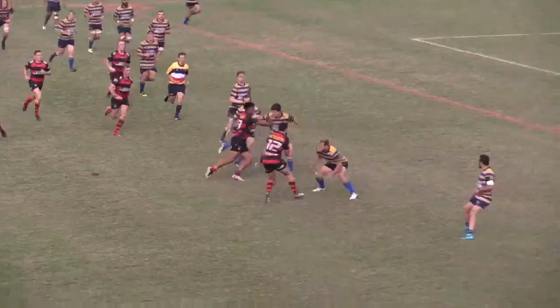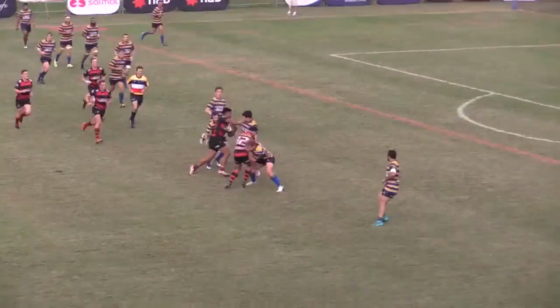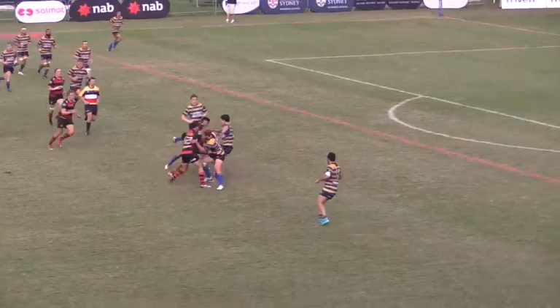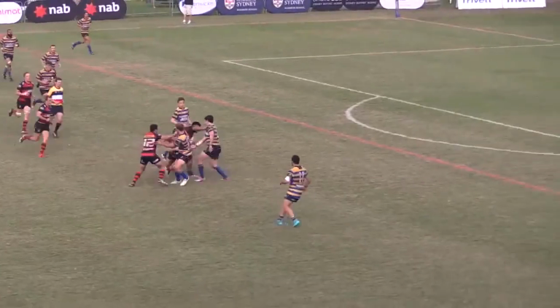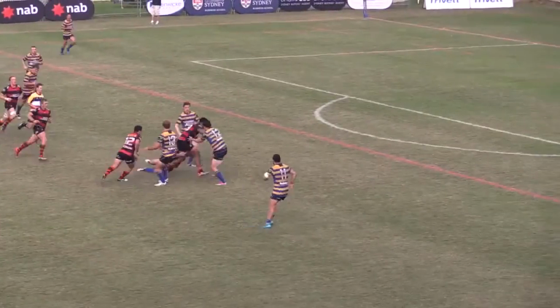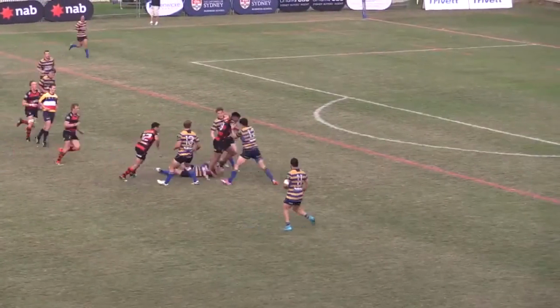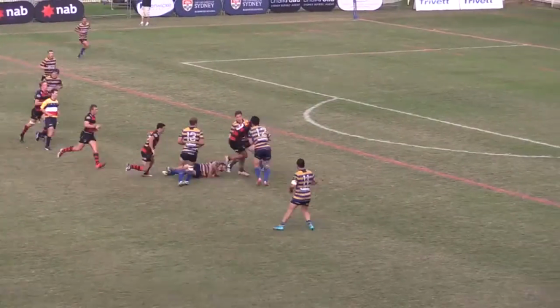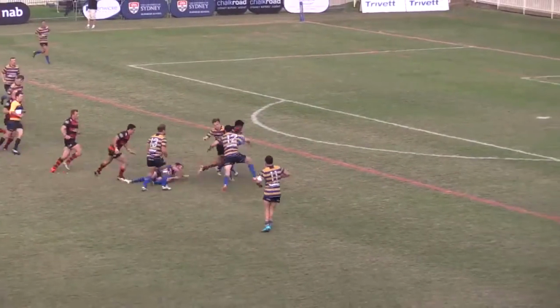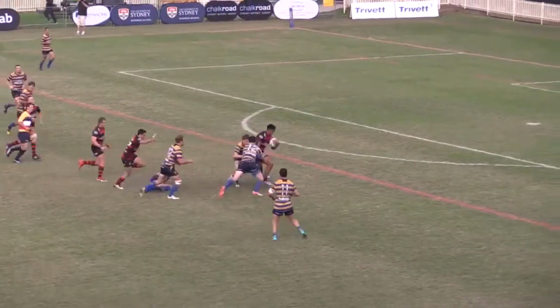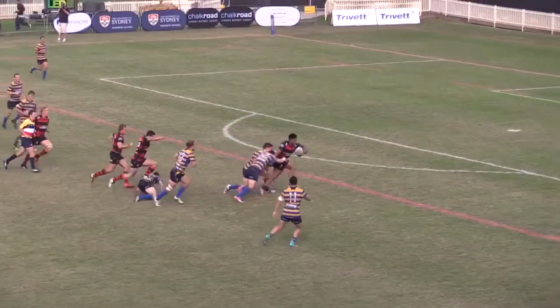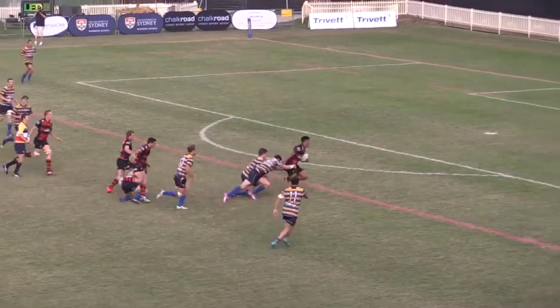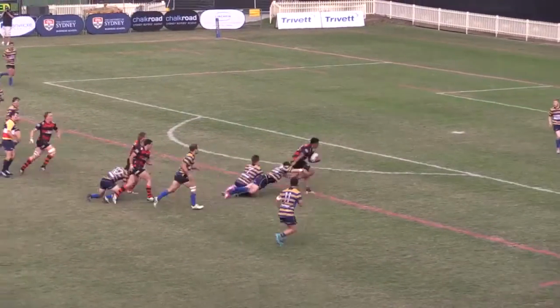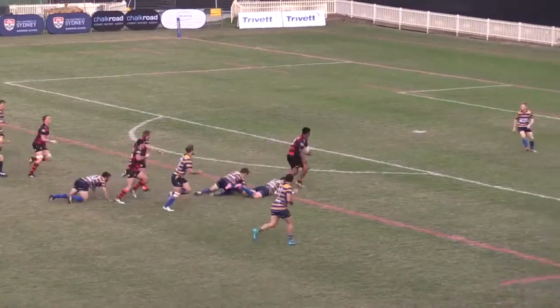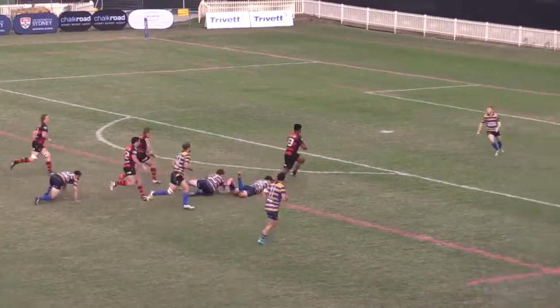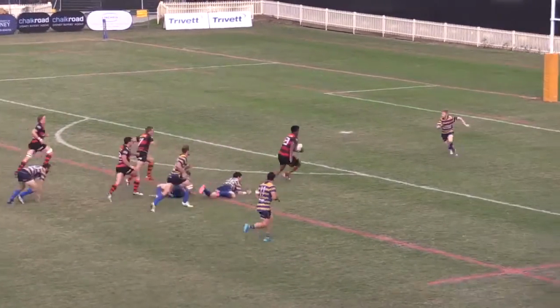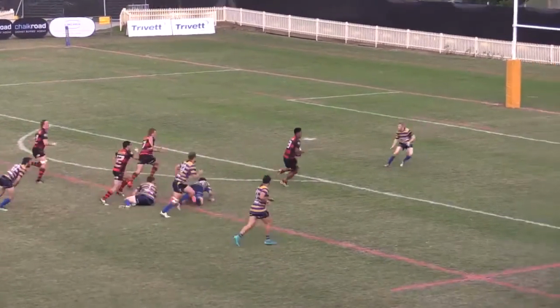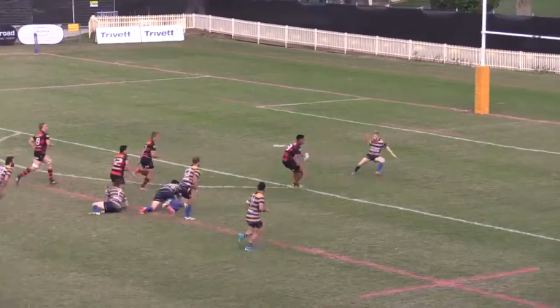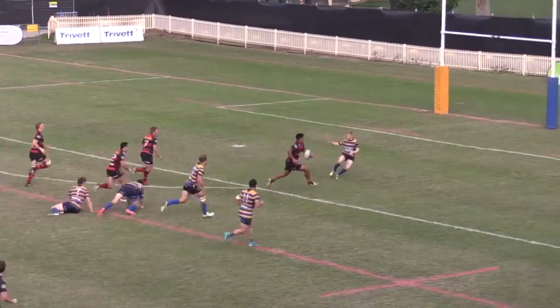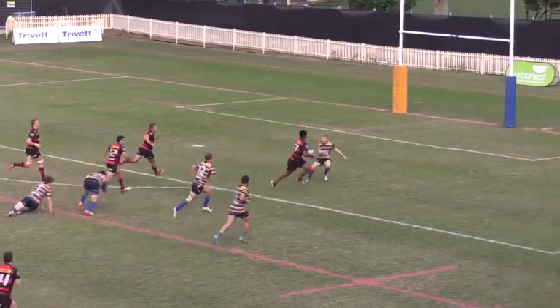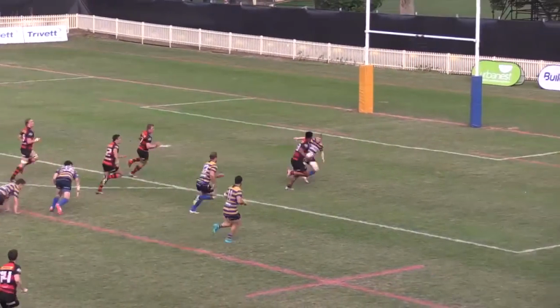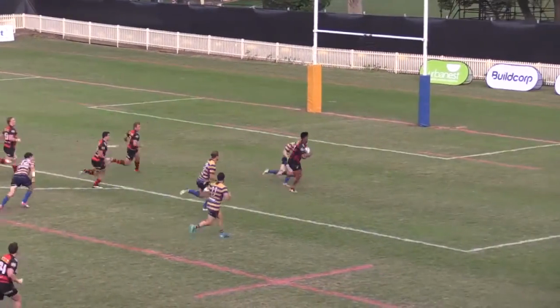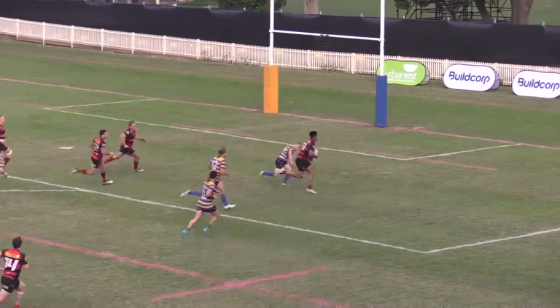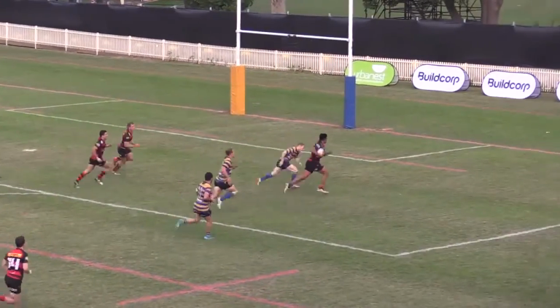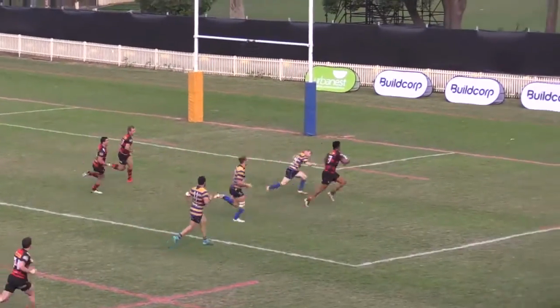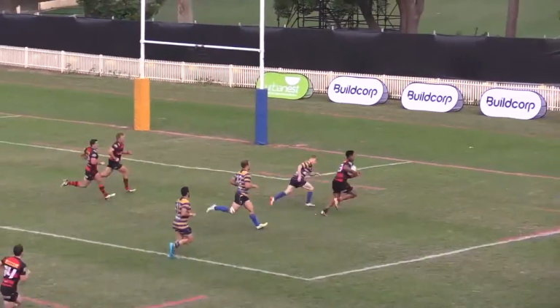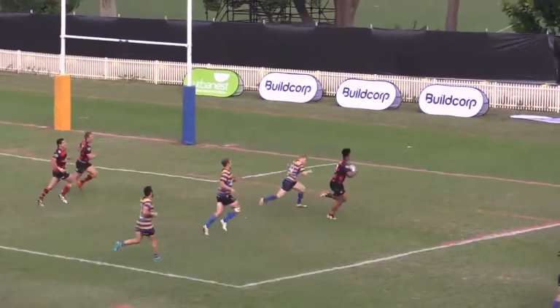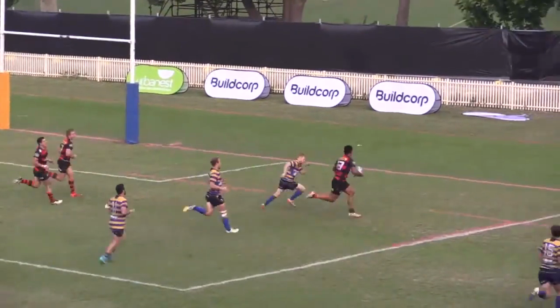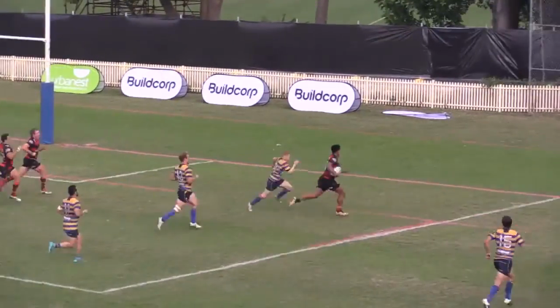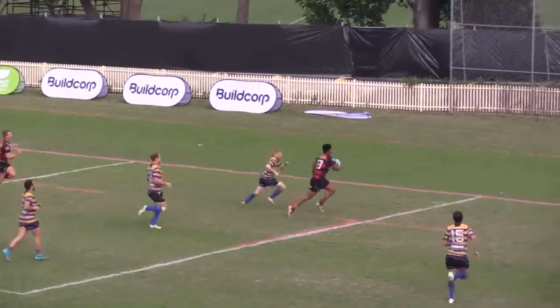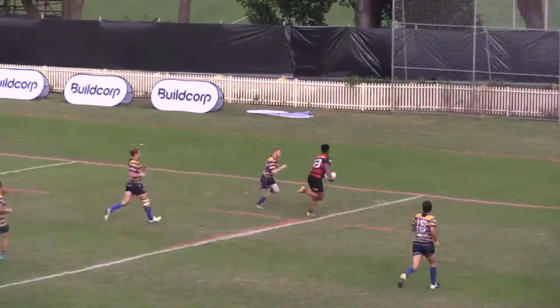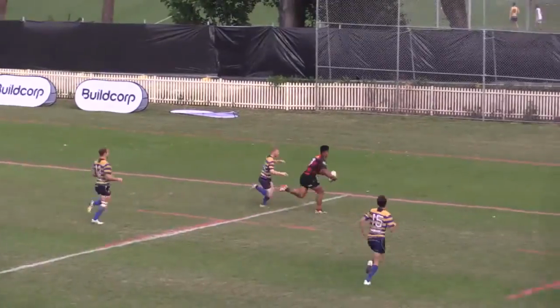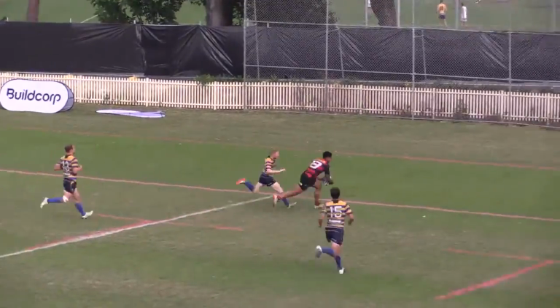Centre Jordan Heyer crashed his way over two minutes before the break to keep Norths competitive going into the sheds.